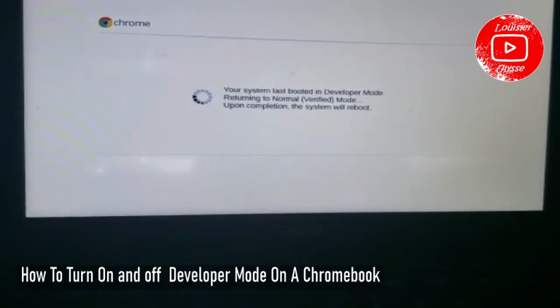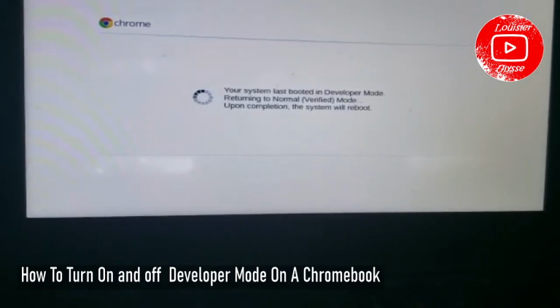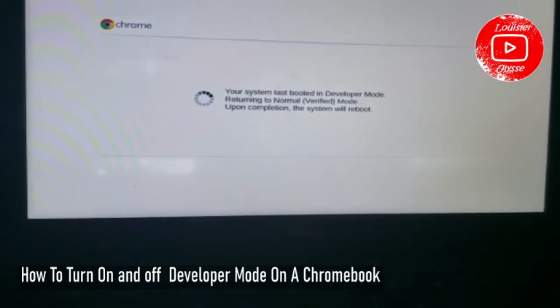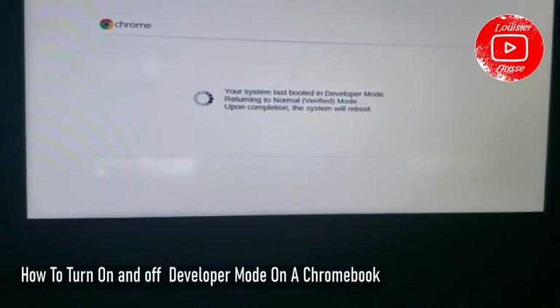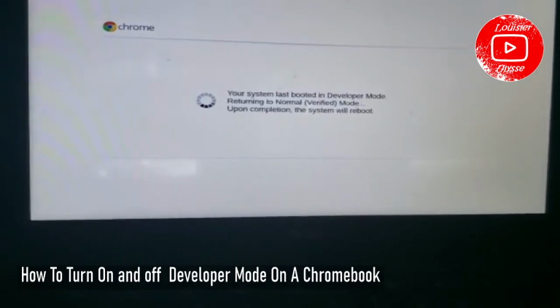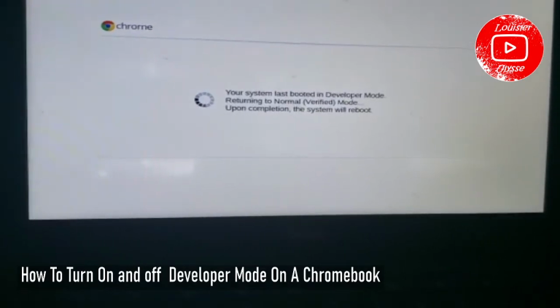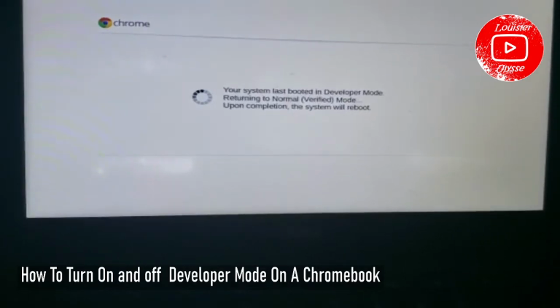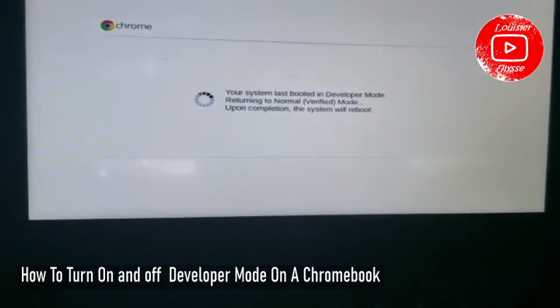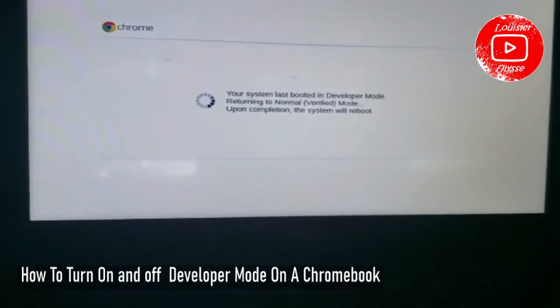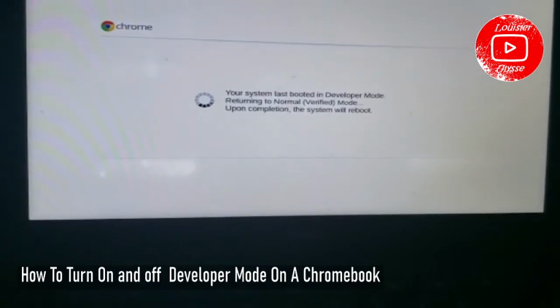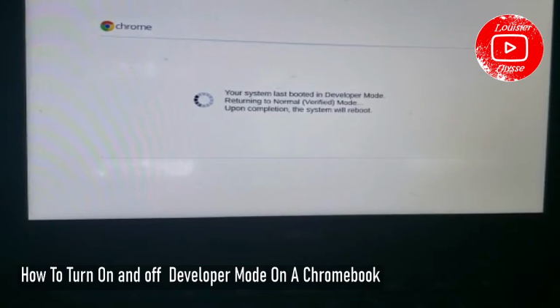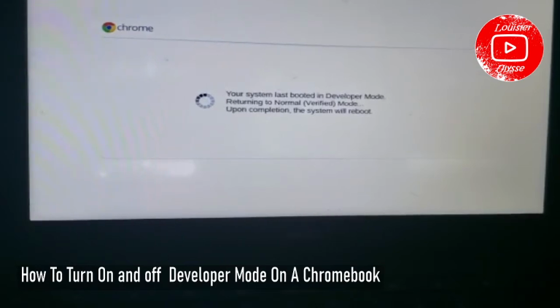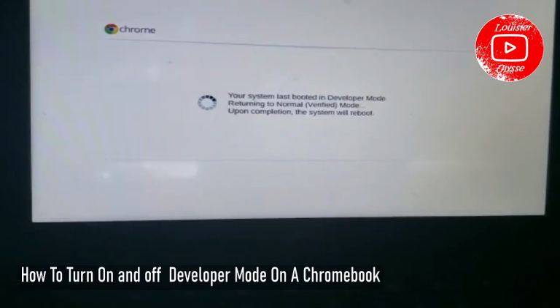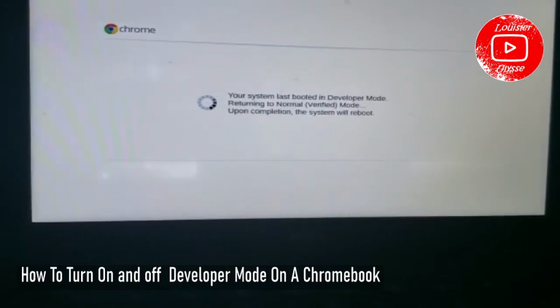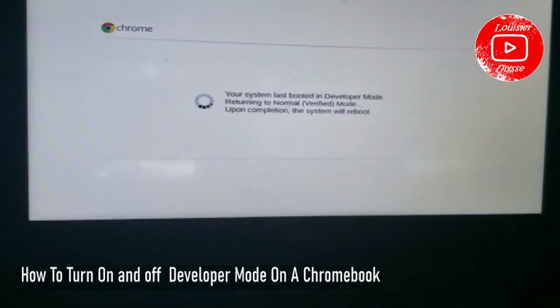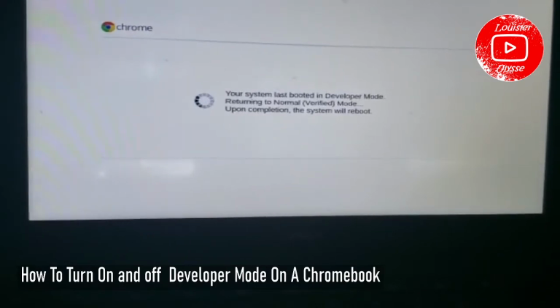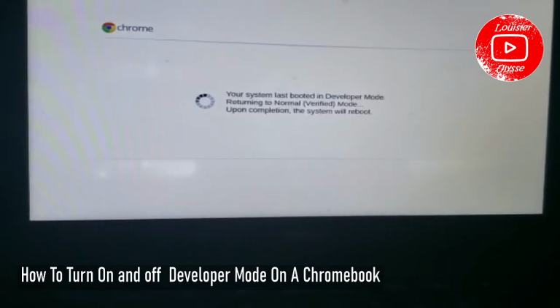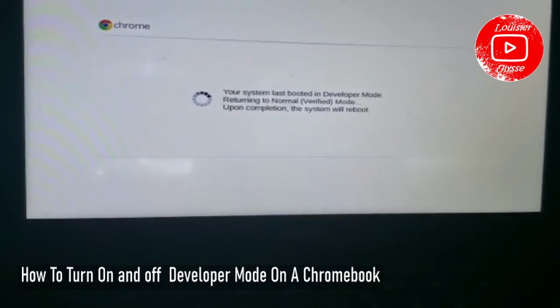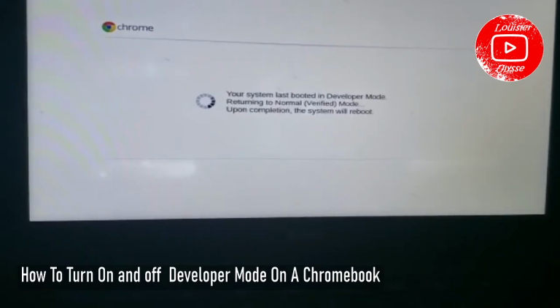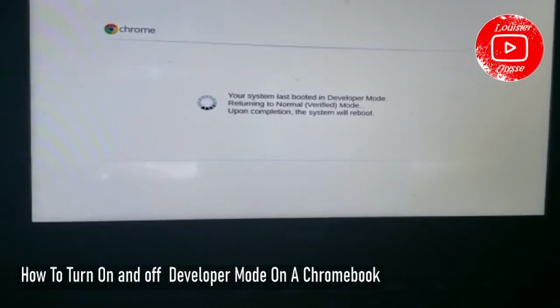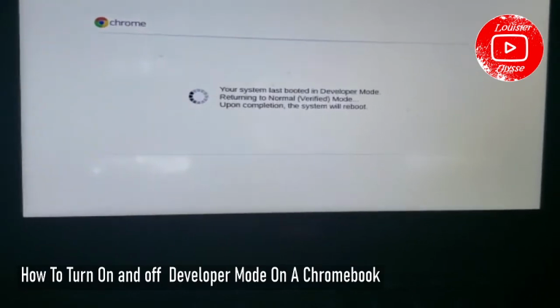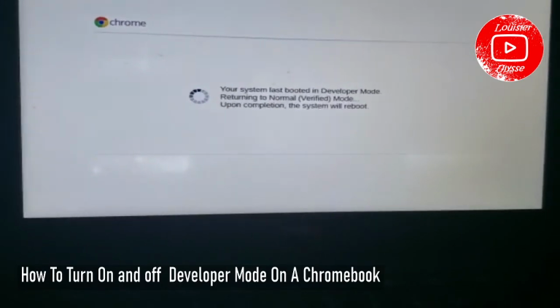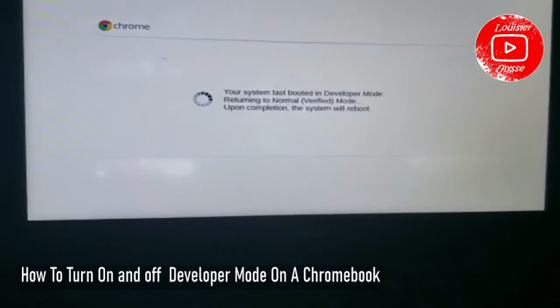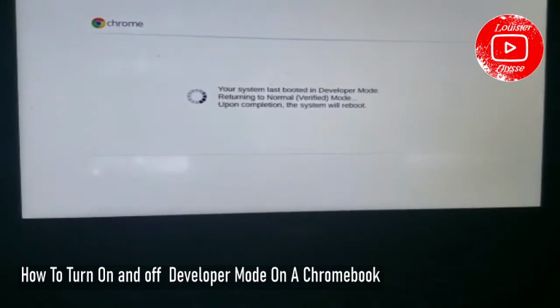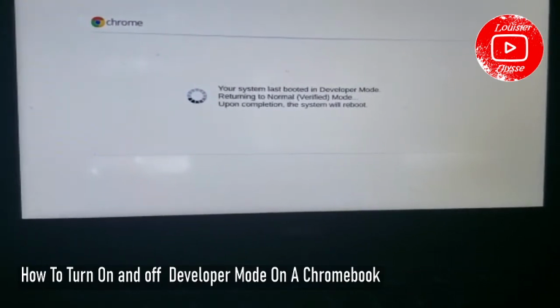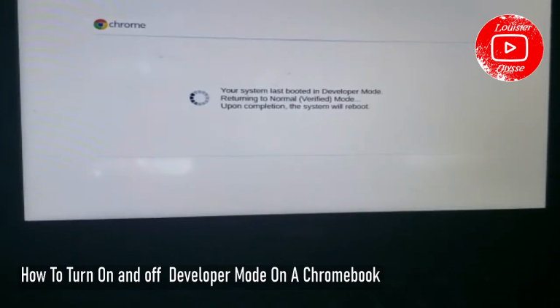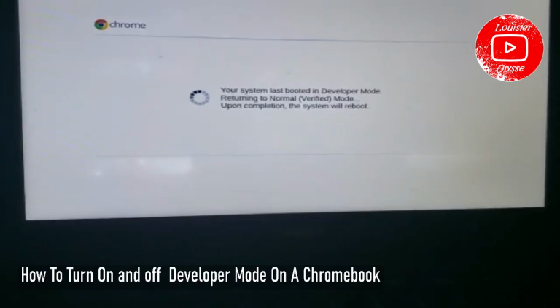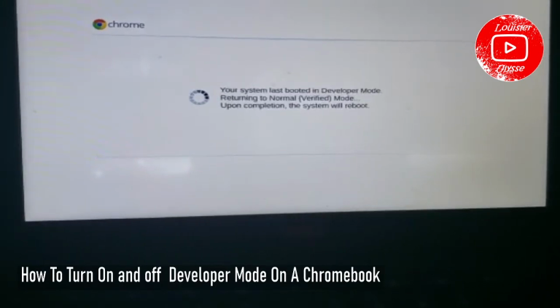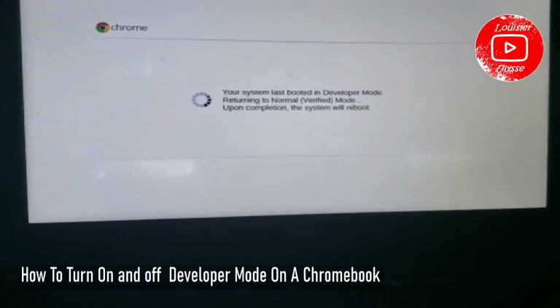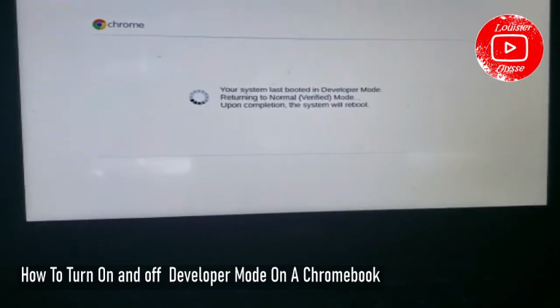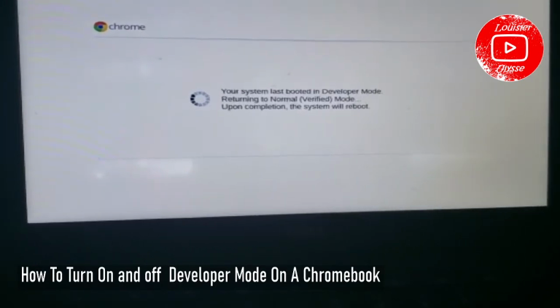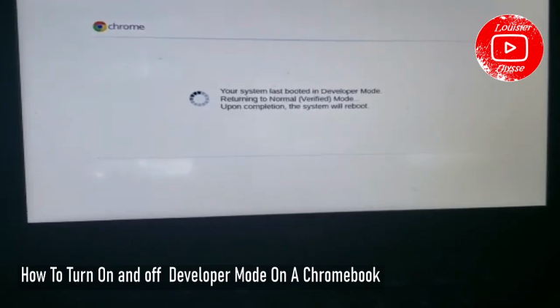Thank you for watching. It's gonna take a minute before everything loads up, so I'm just going to pause the video while it's loading.